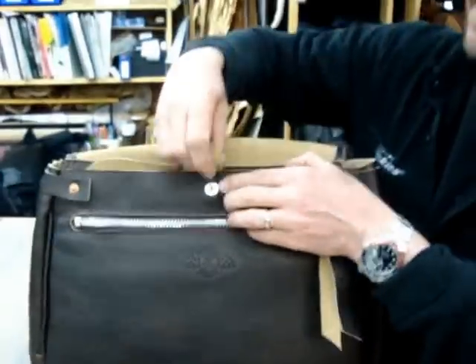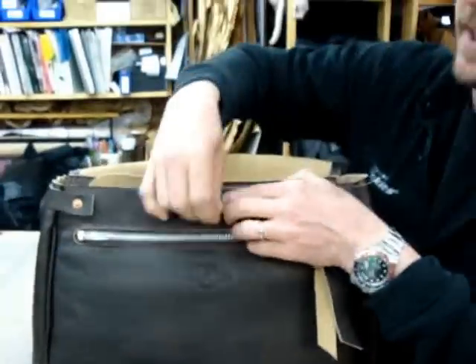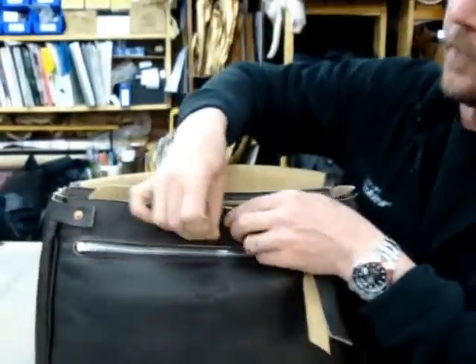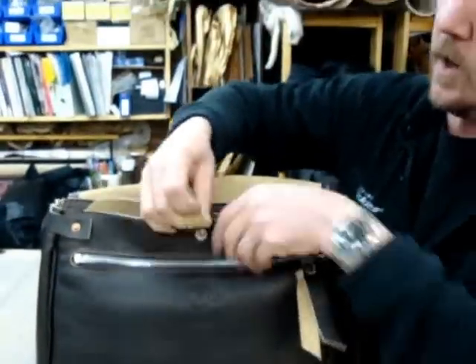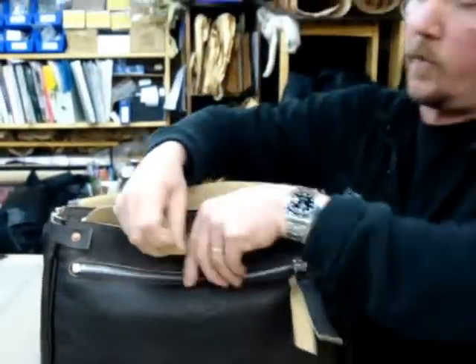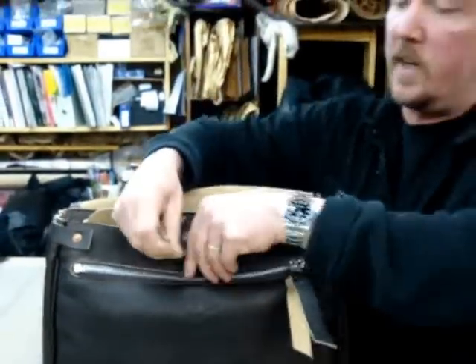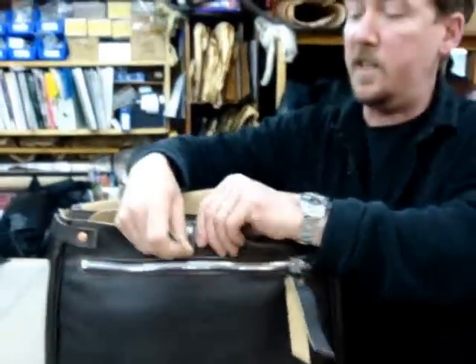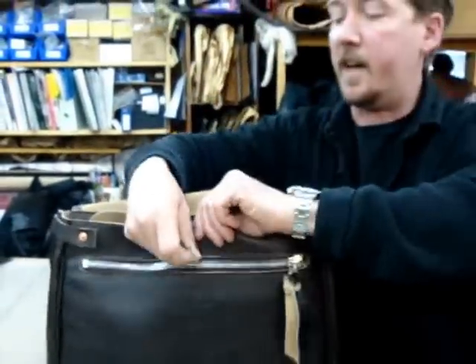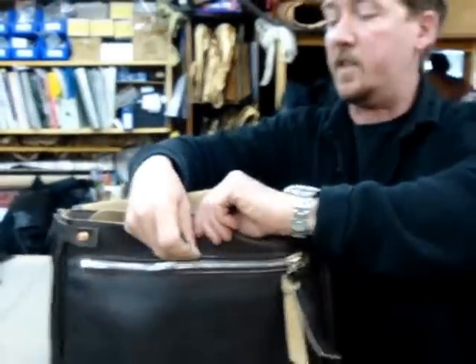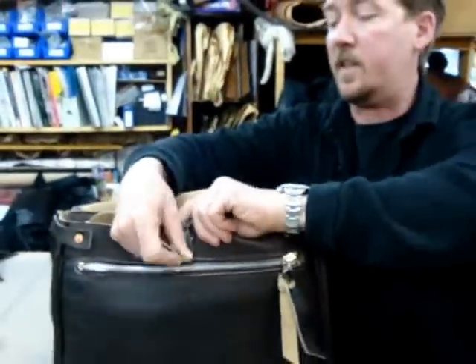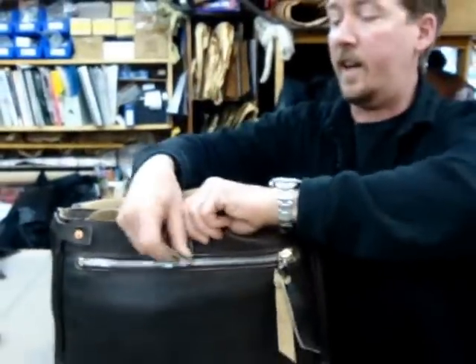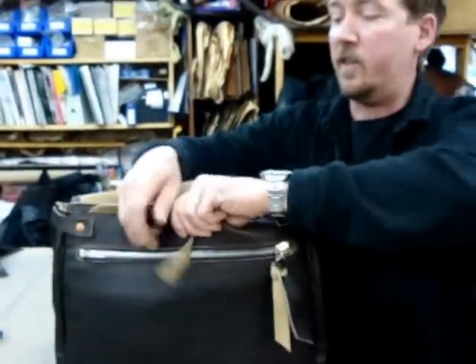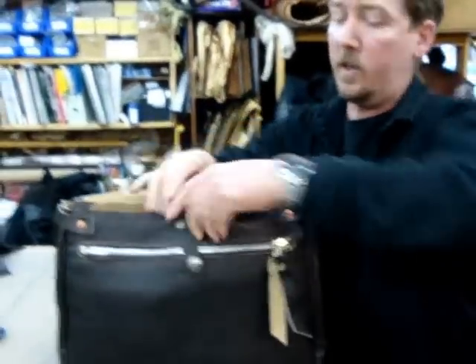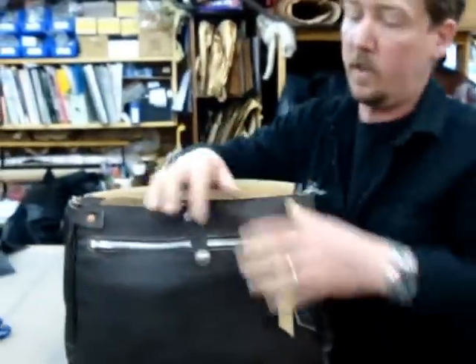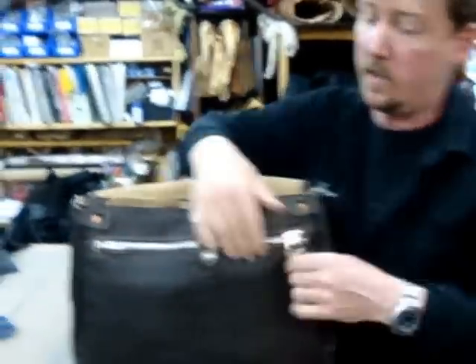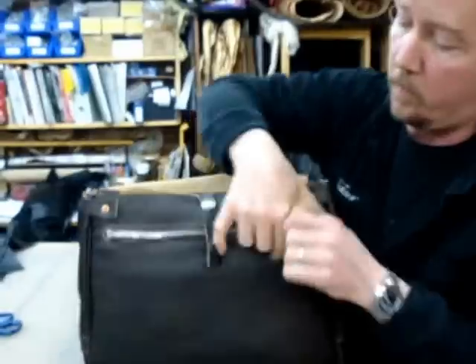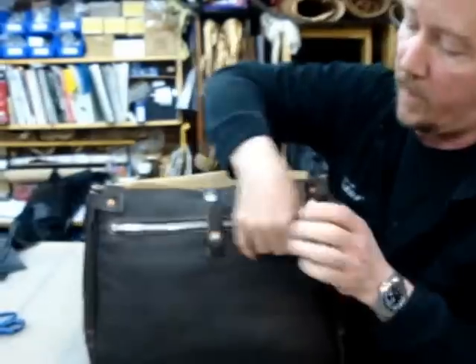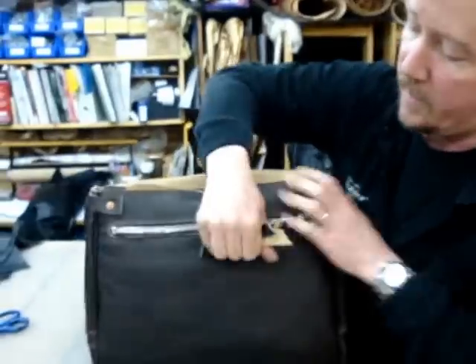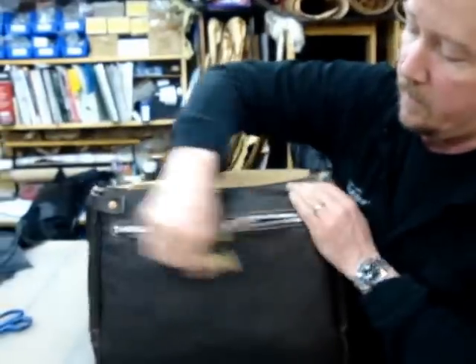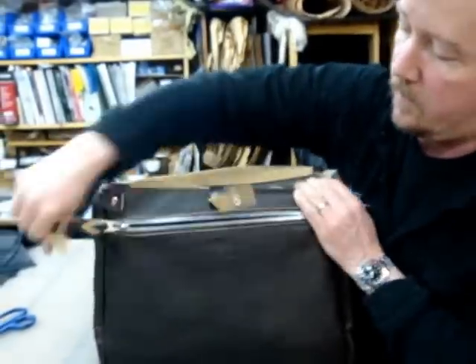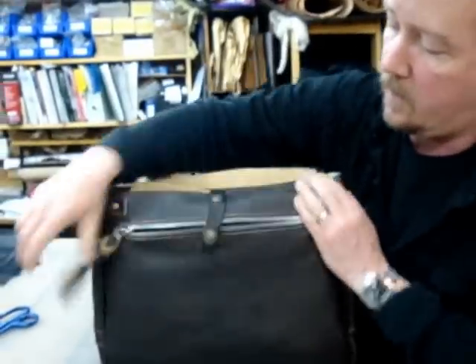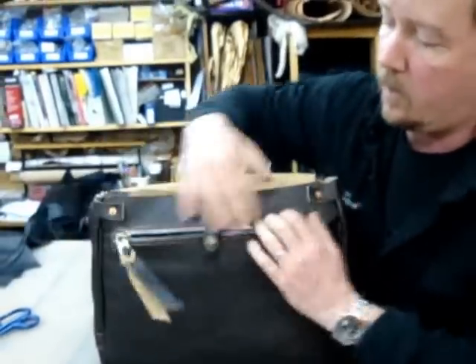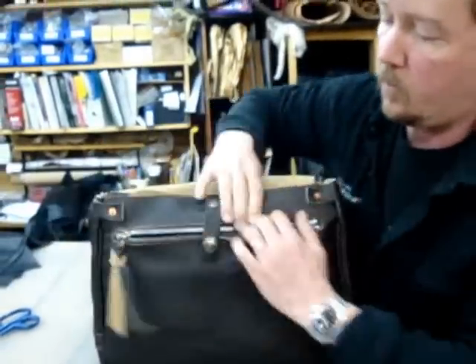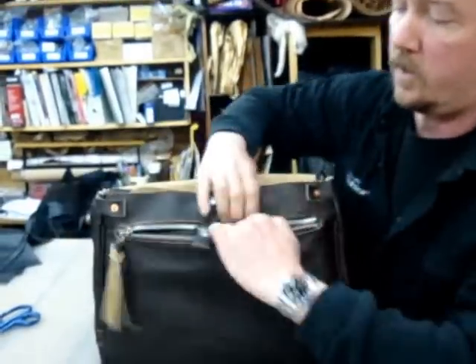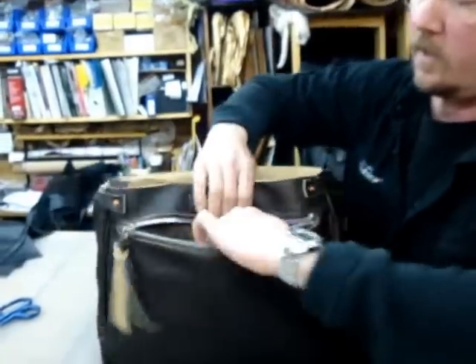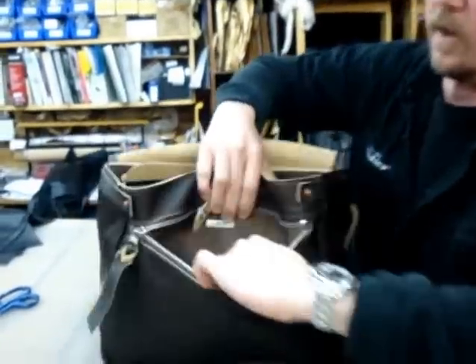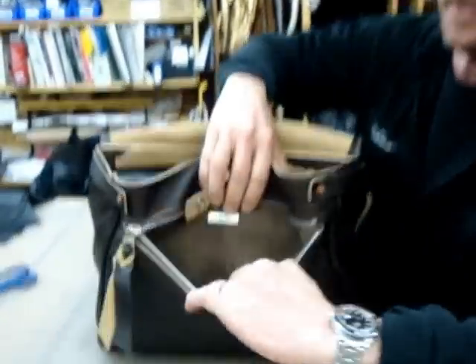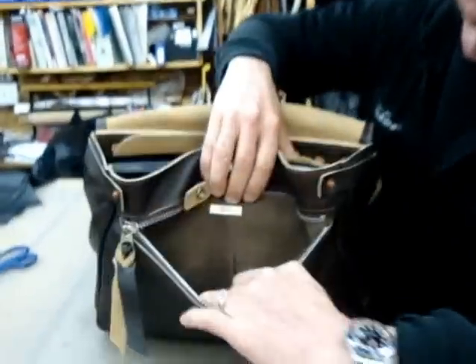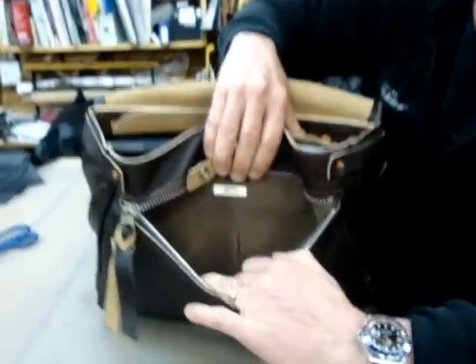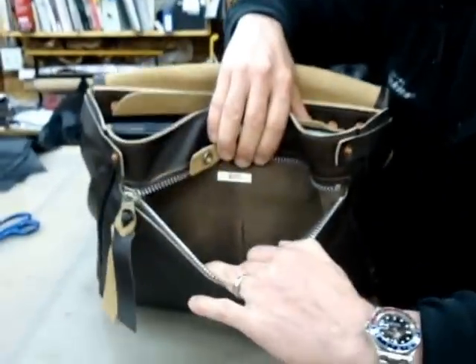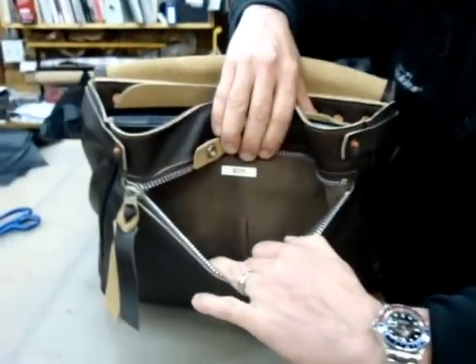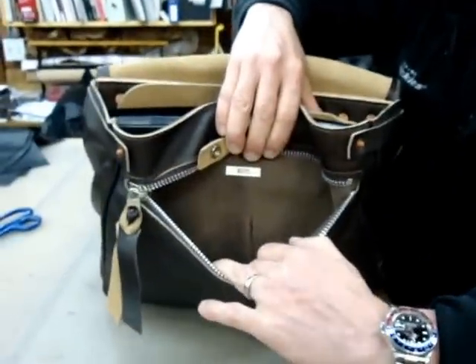Then on the front for easy access, I have a security zip pocket which is as large as the front of the bag.